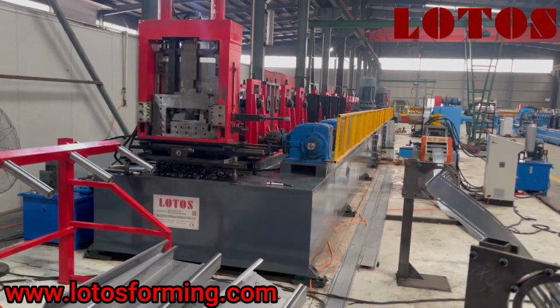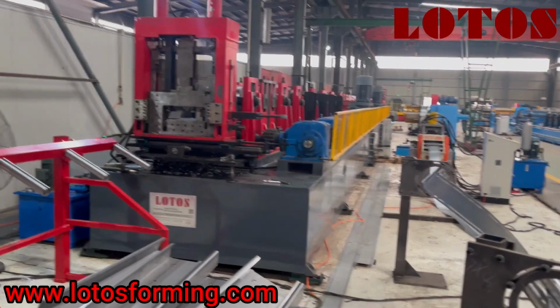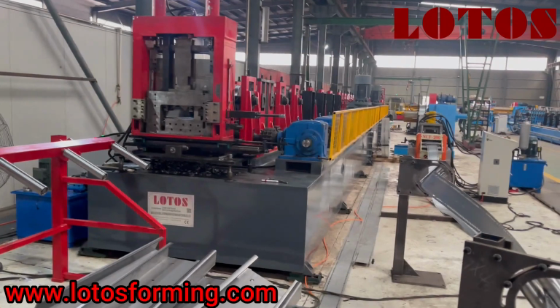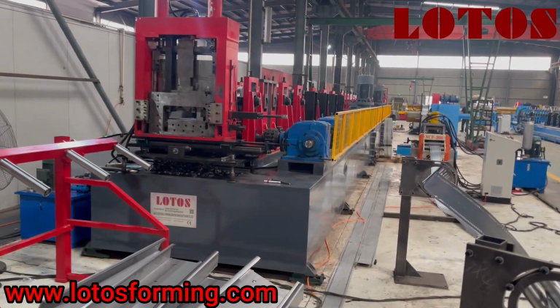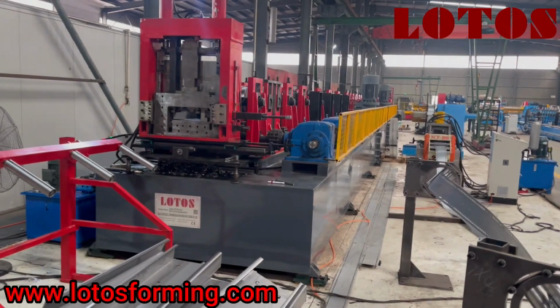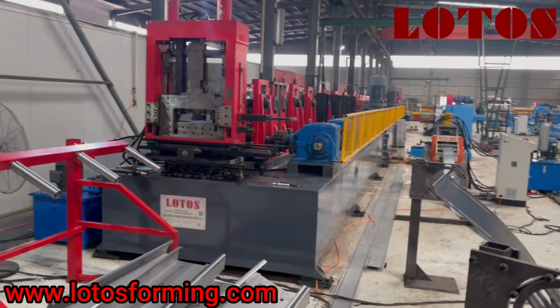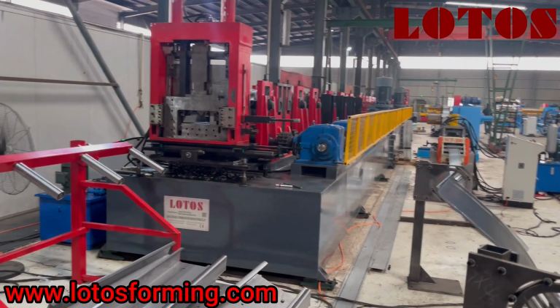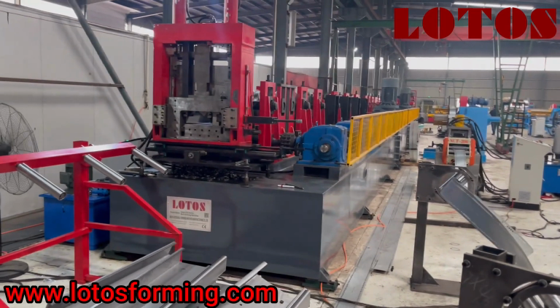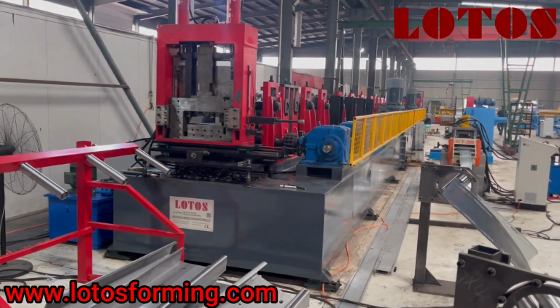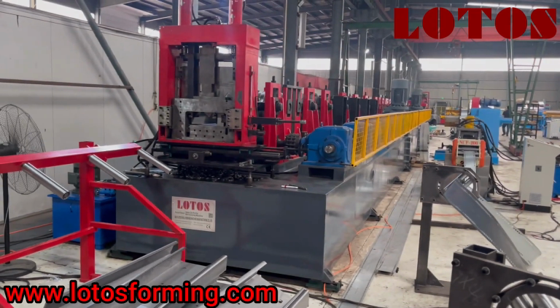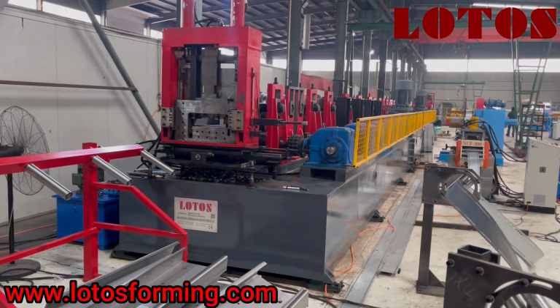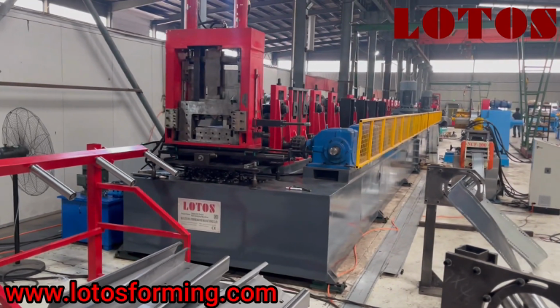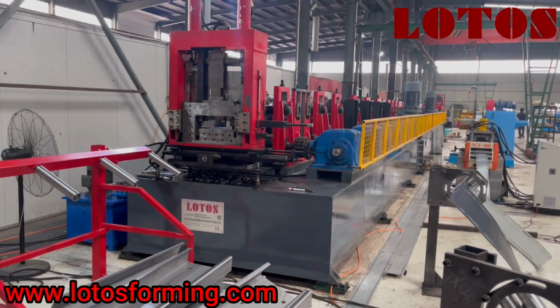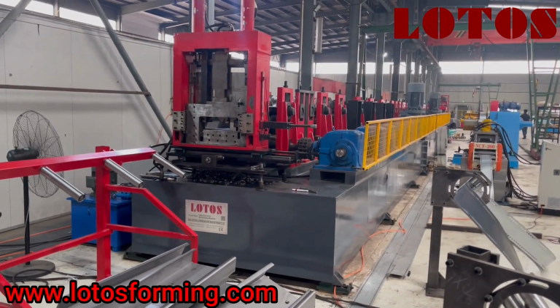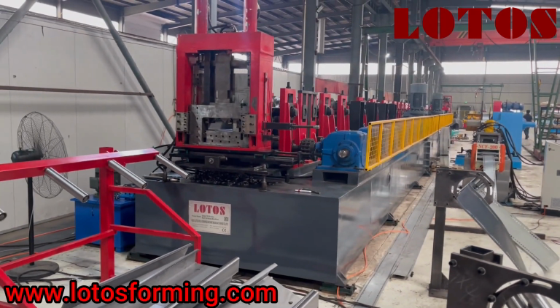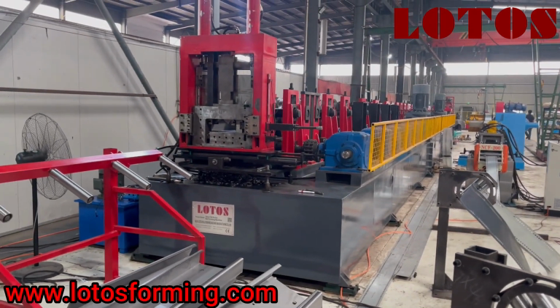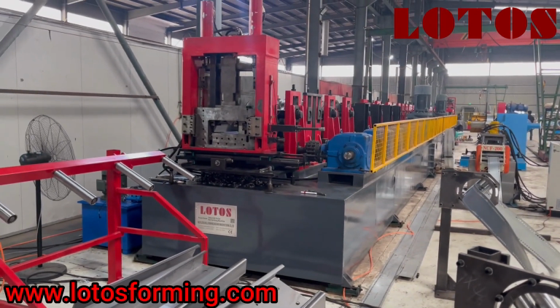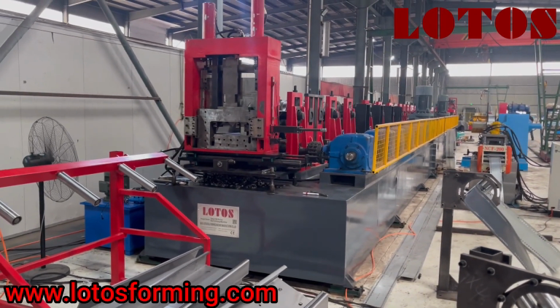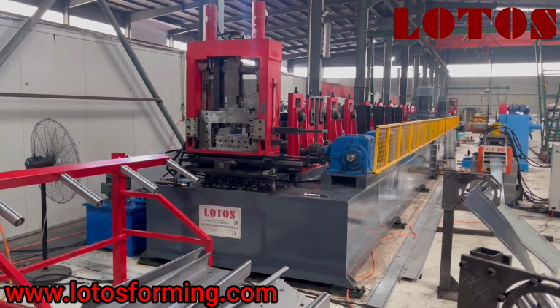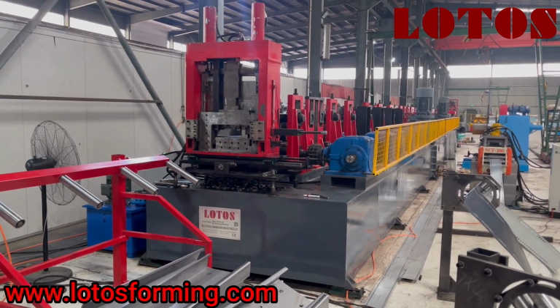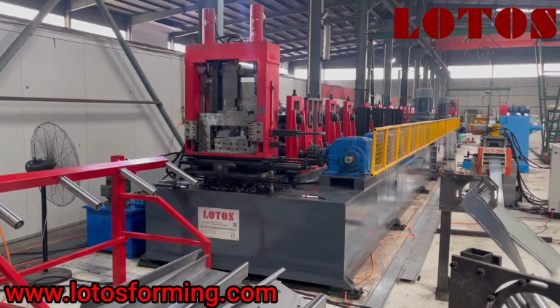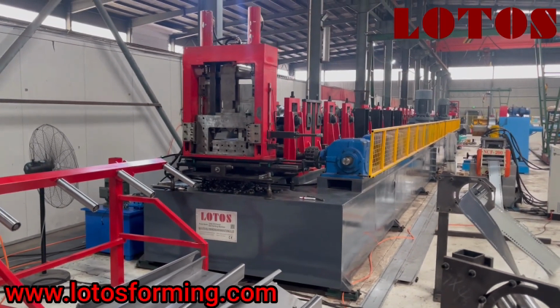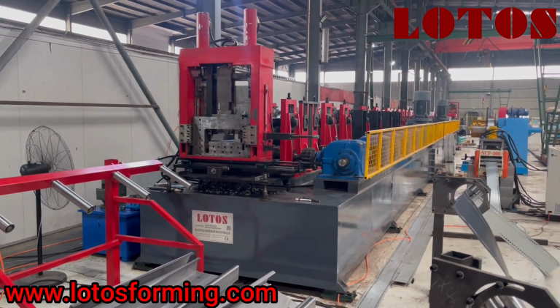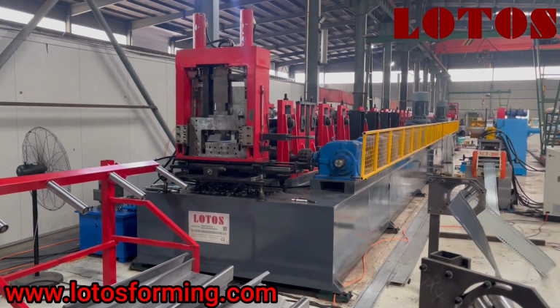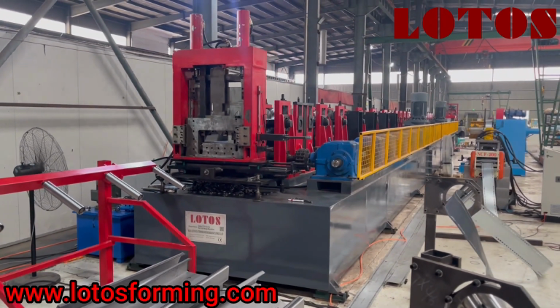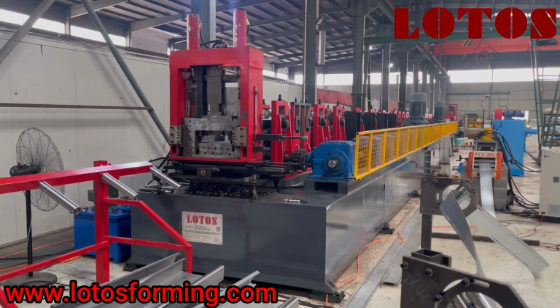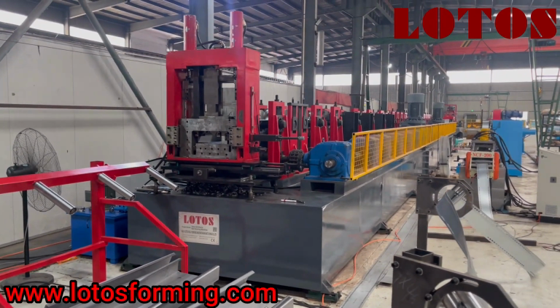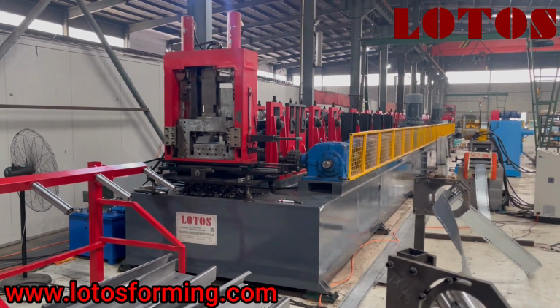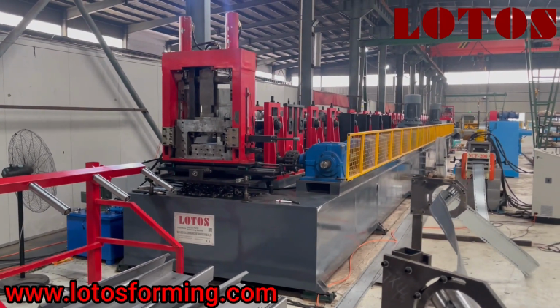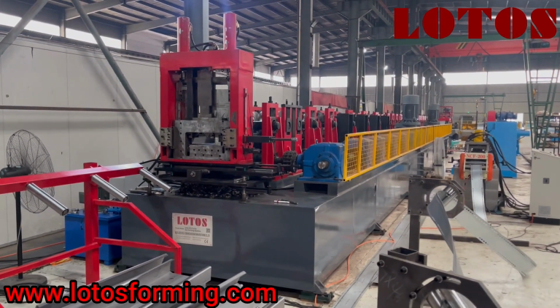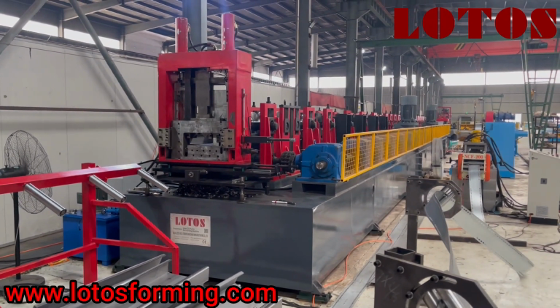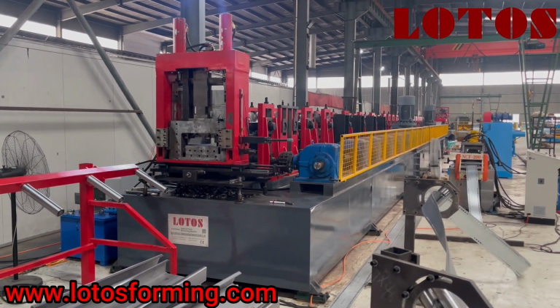Hi everyone, this is Abby. Right now I am in our workshop.